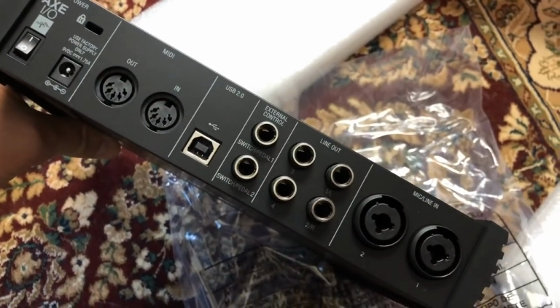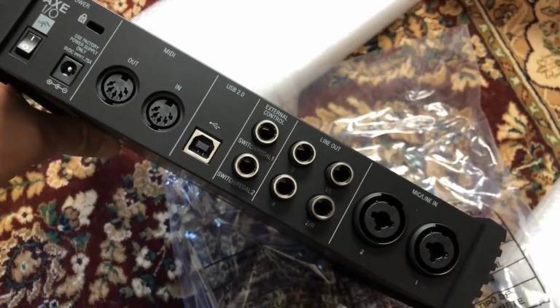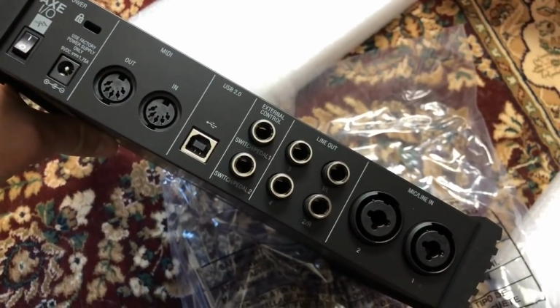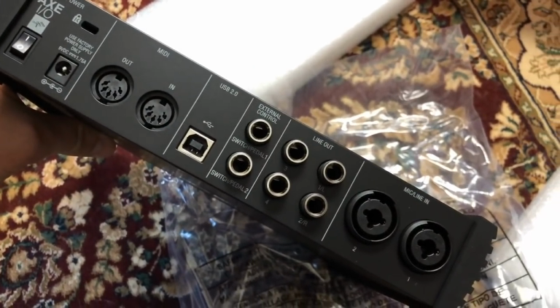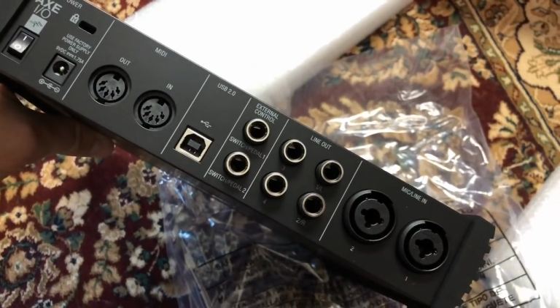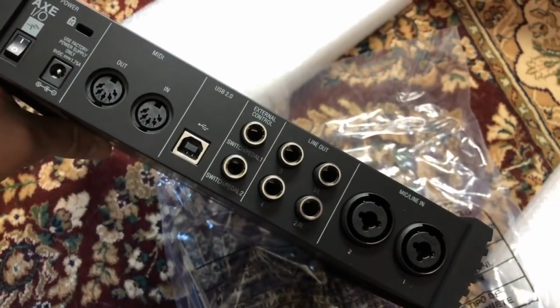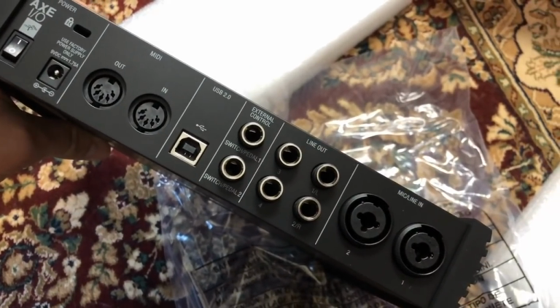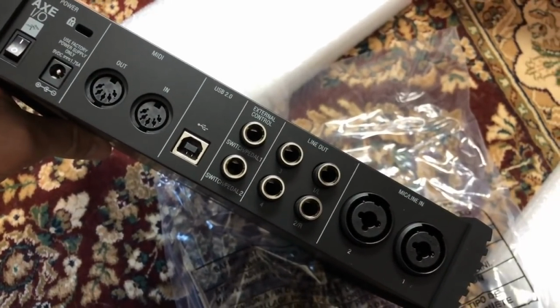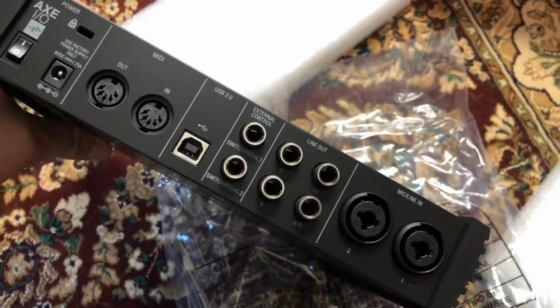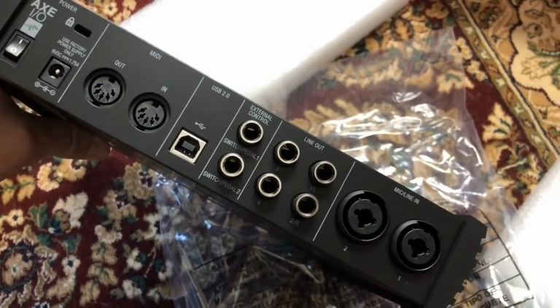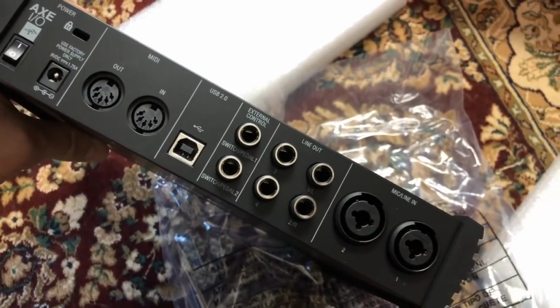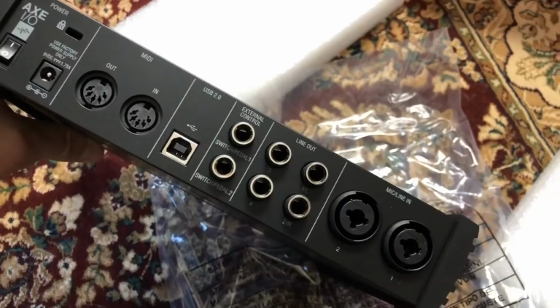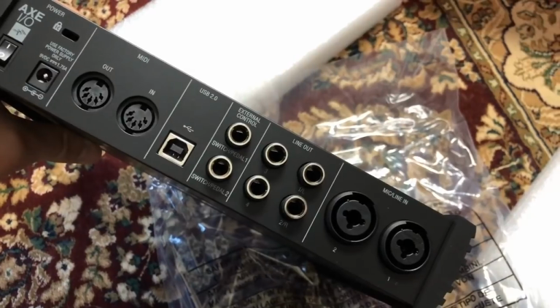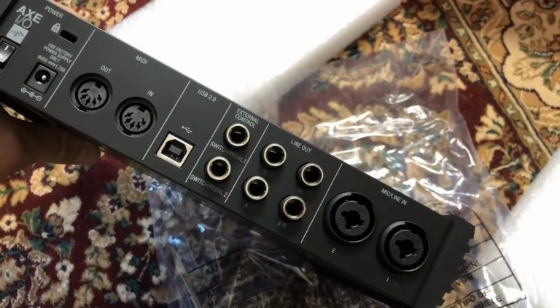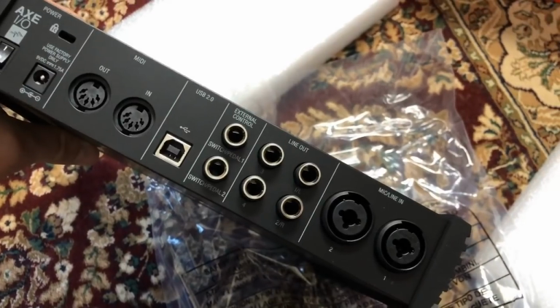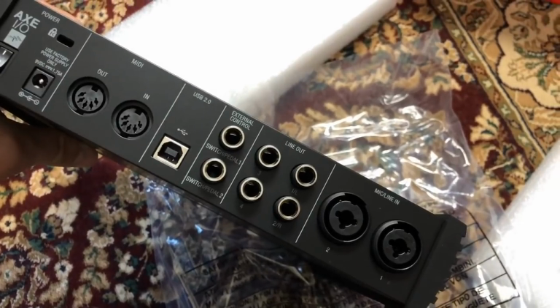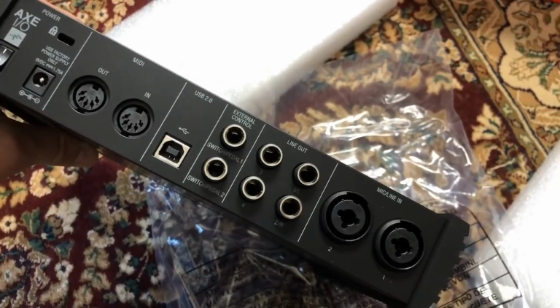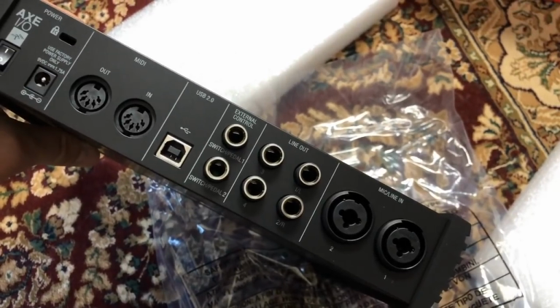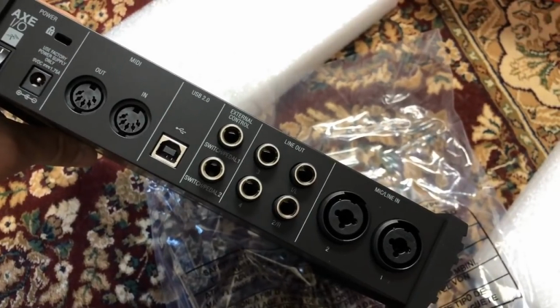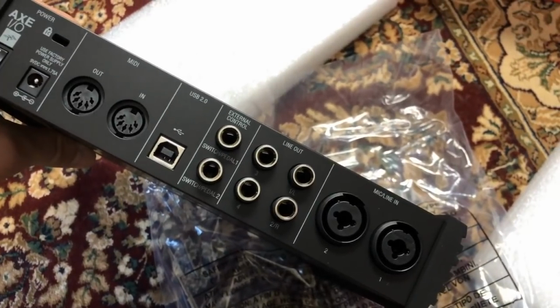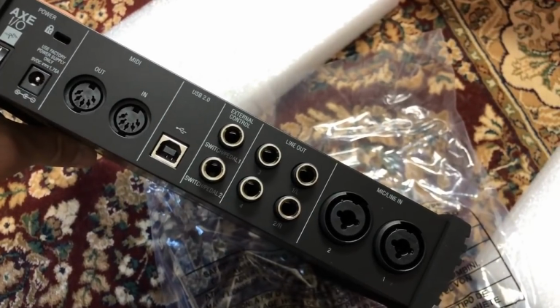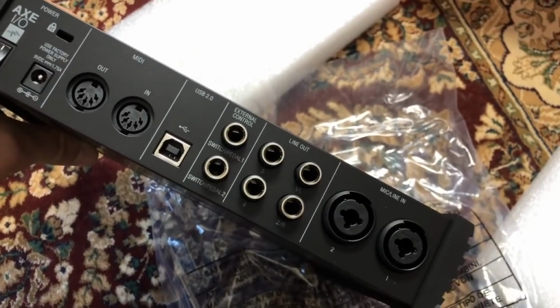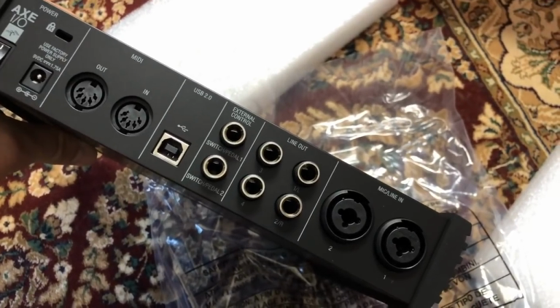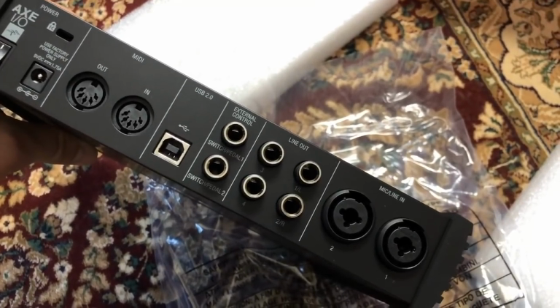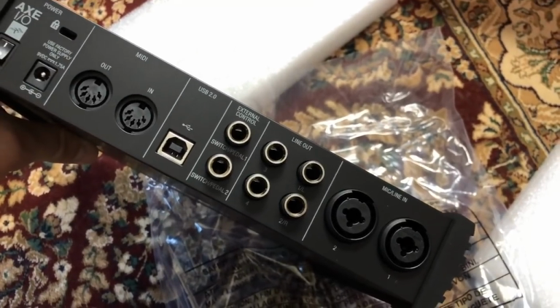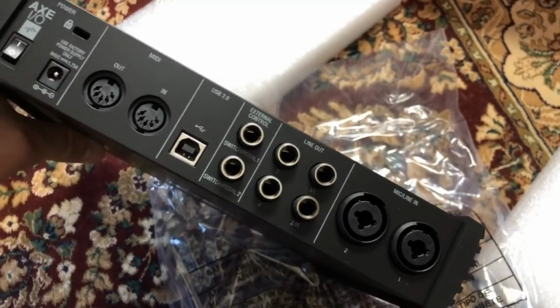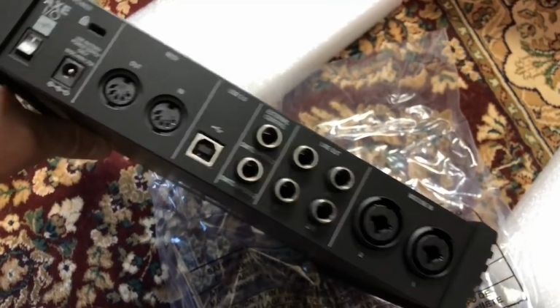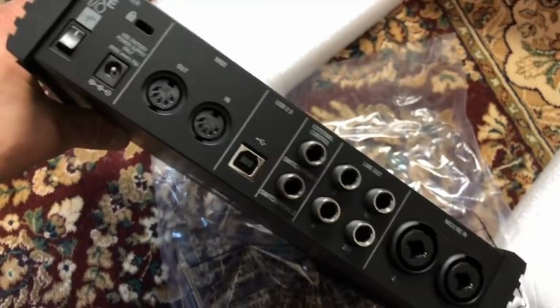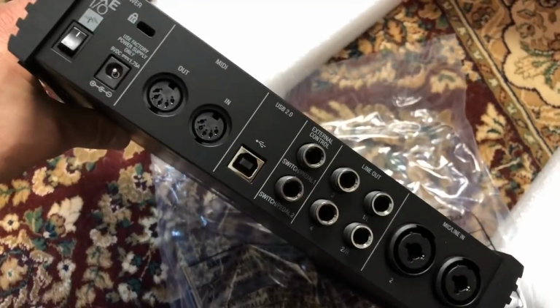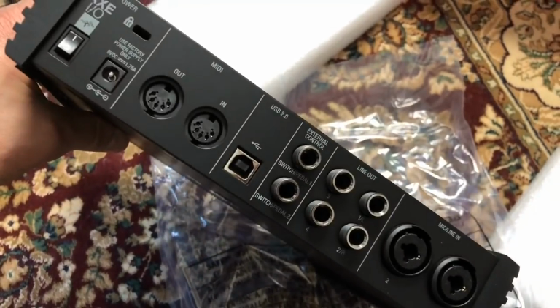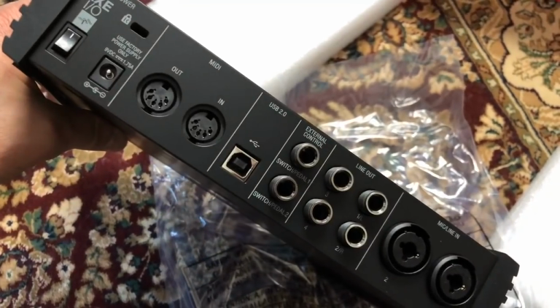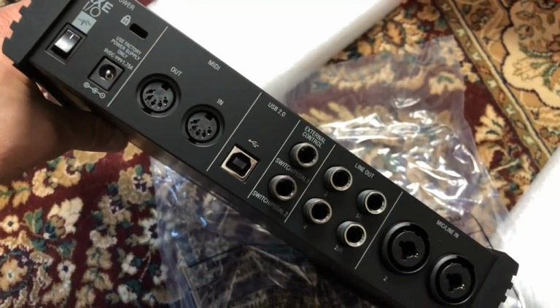Outputs. MIDI in and out. Yeah, really cool.